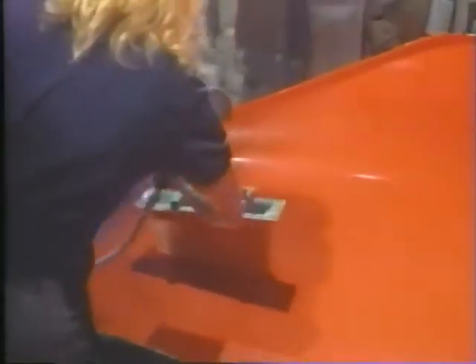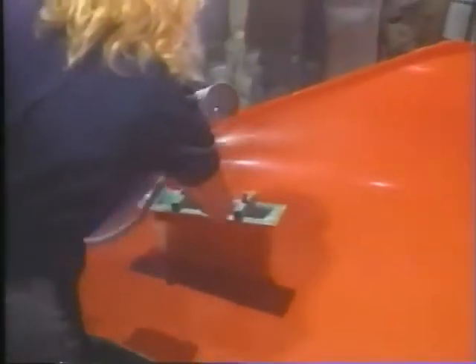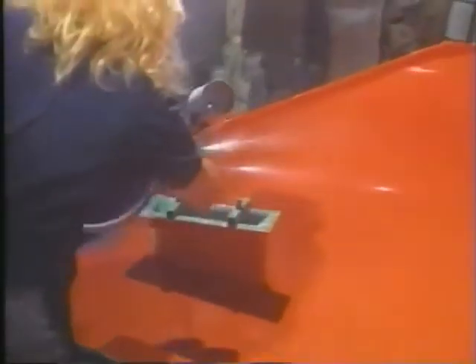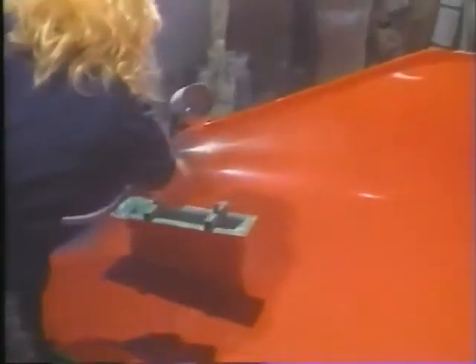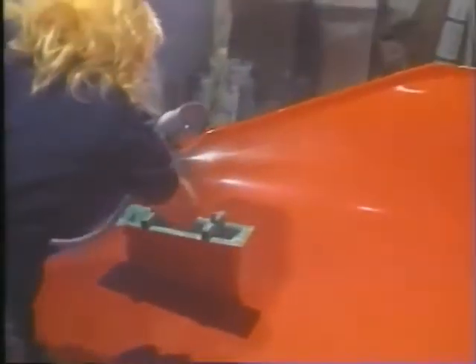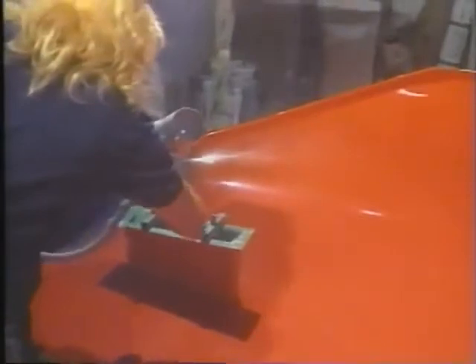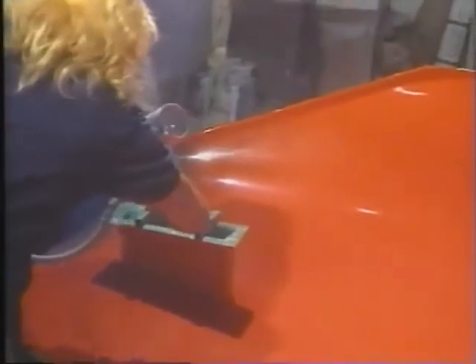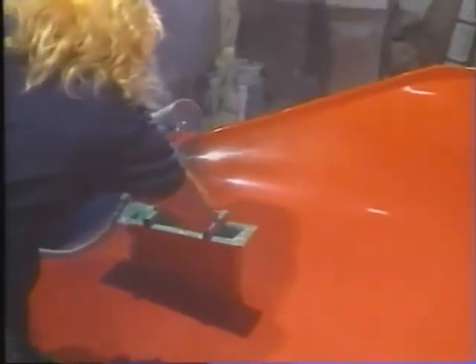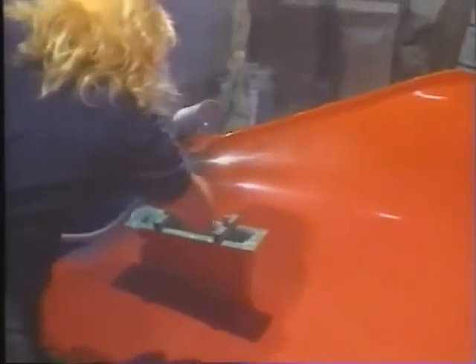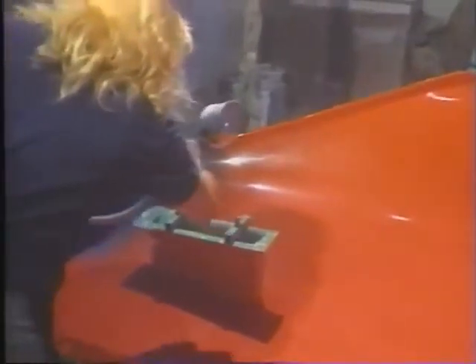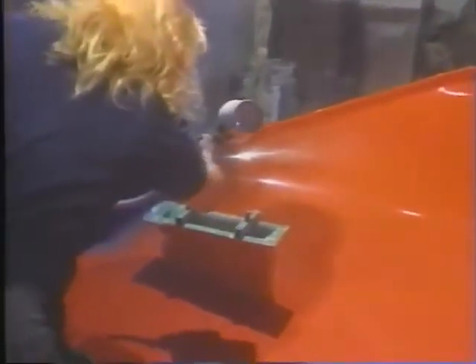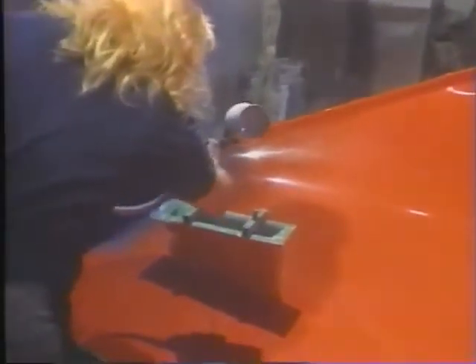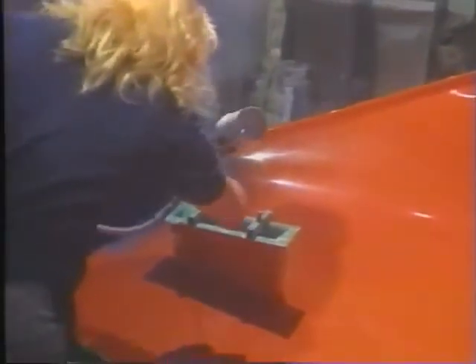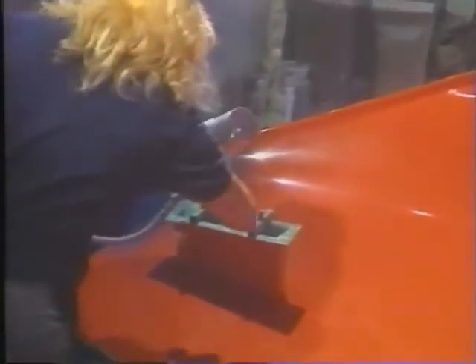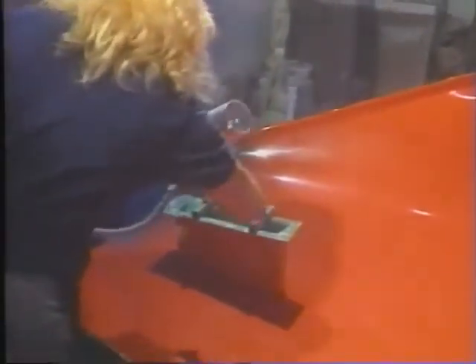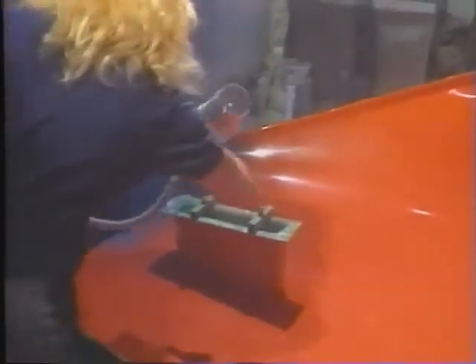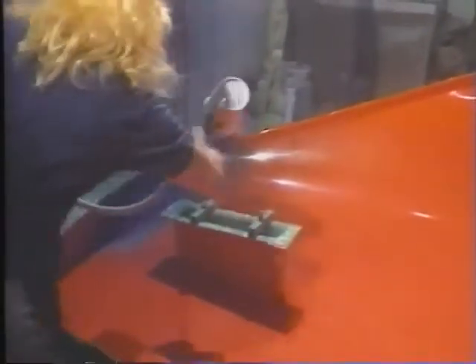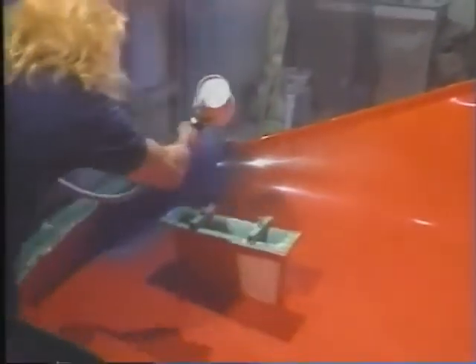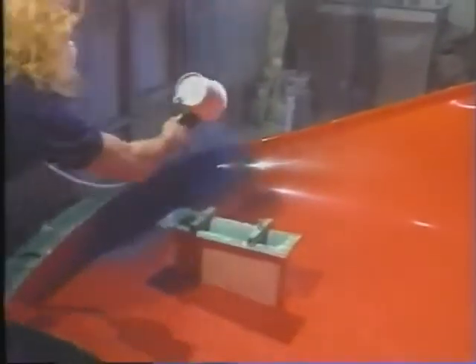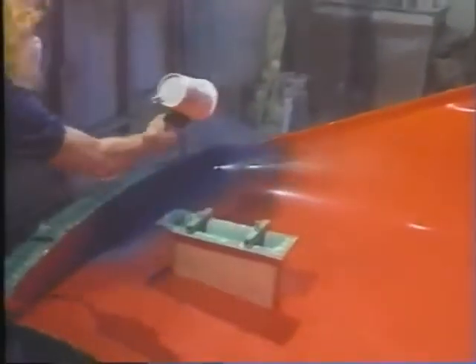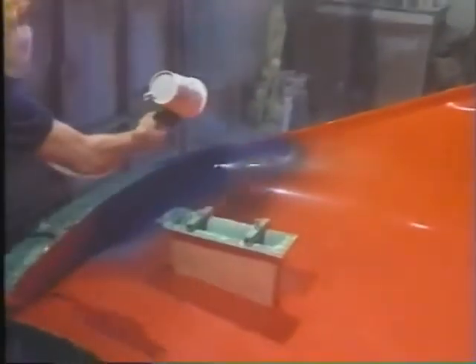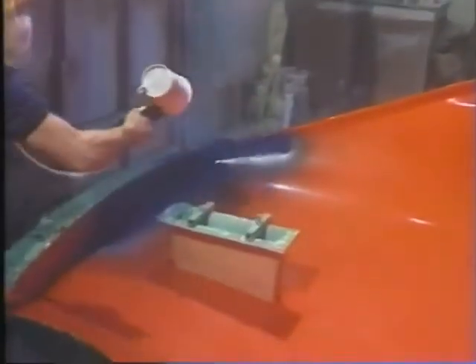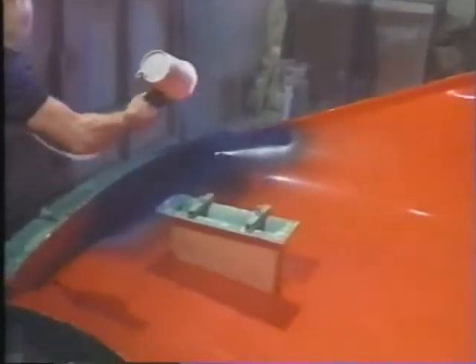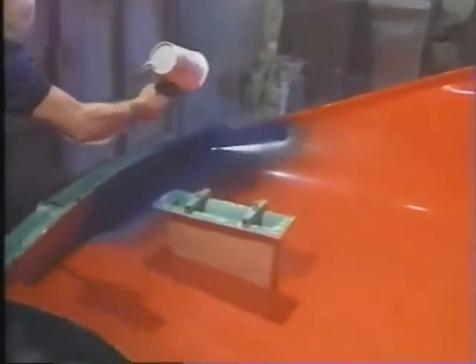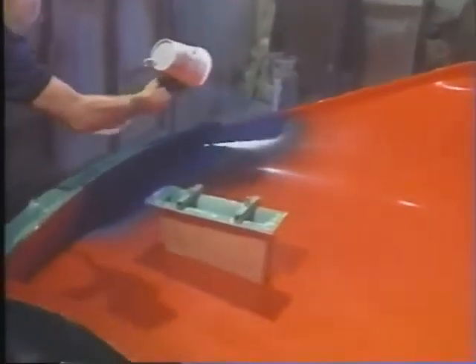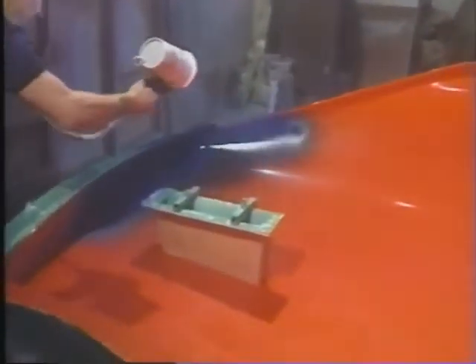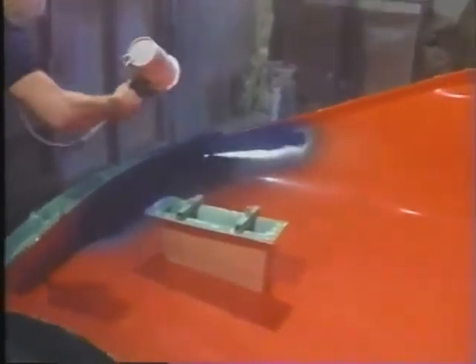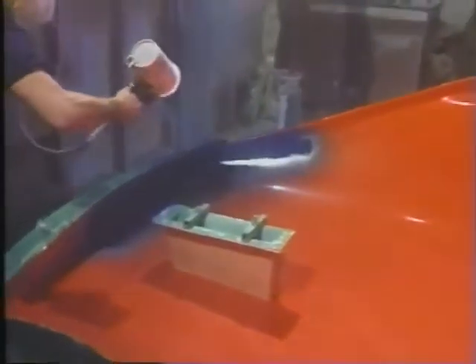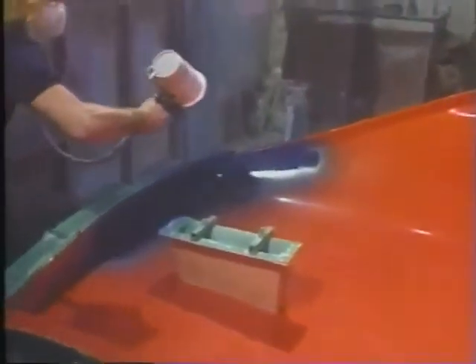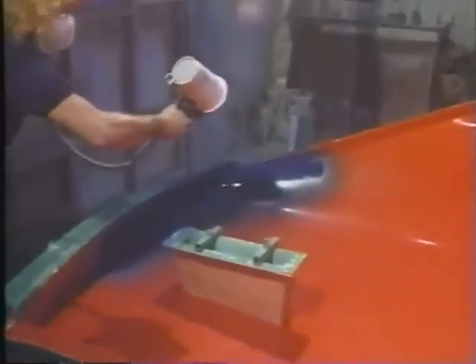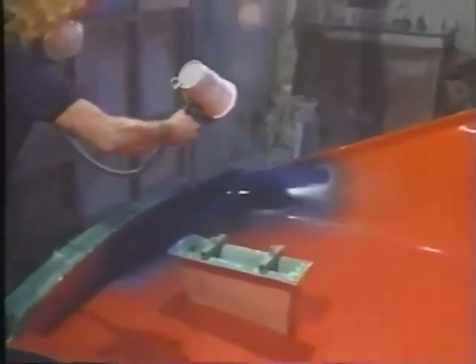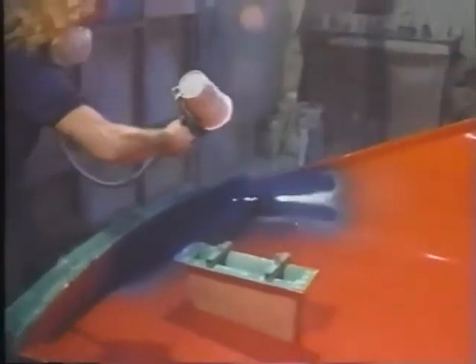Shown here in a gel coat application, the operator is using a smooth motion to apply the gel coat properly.